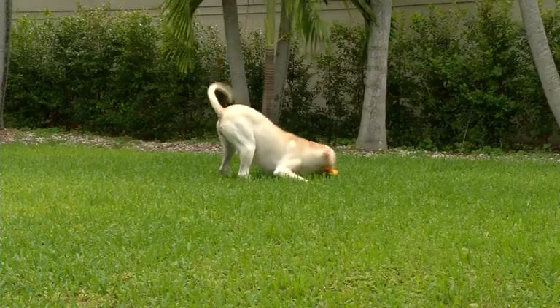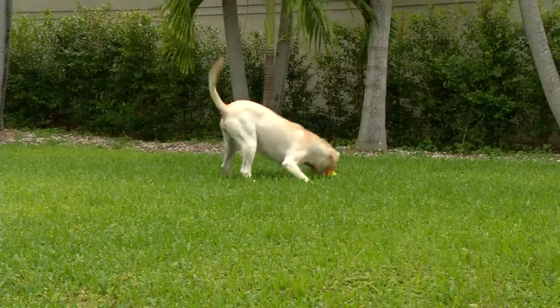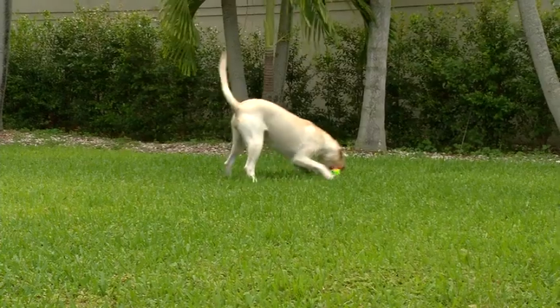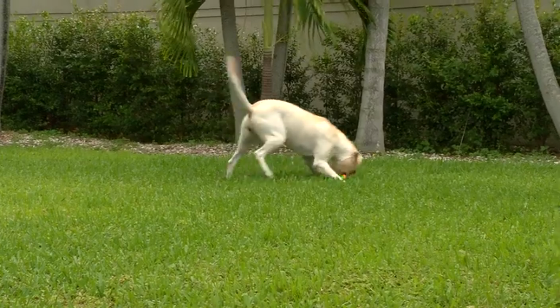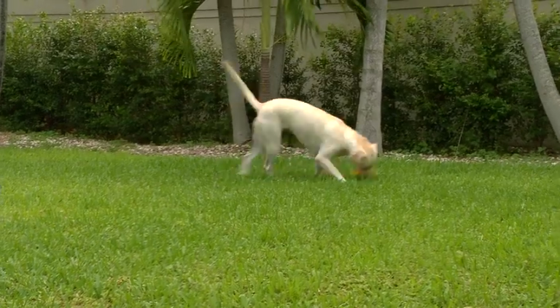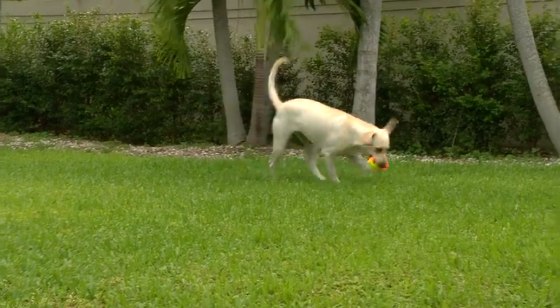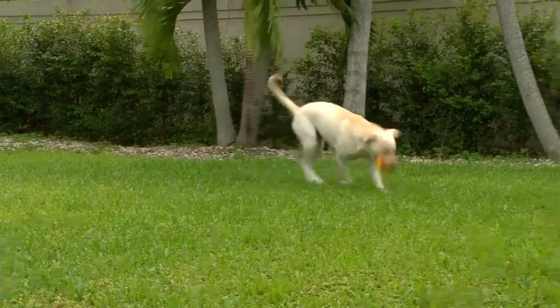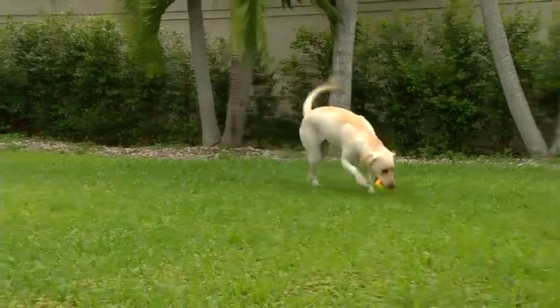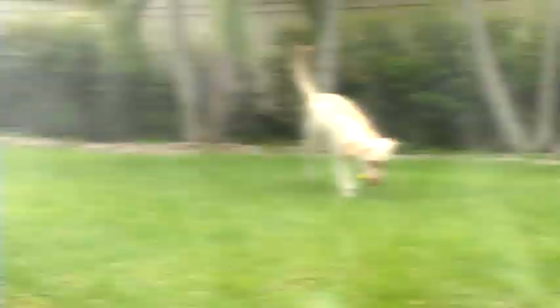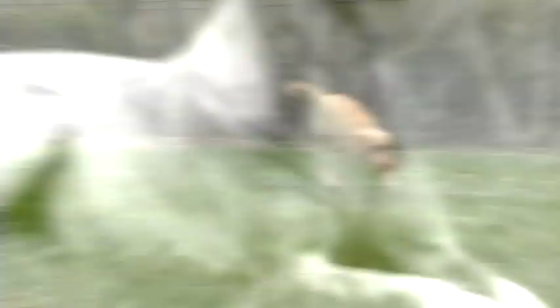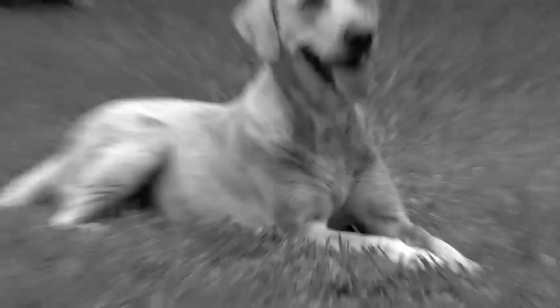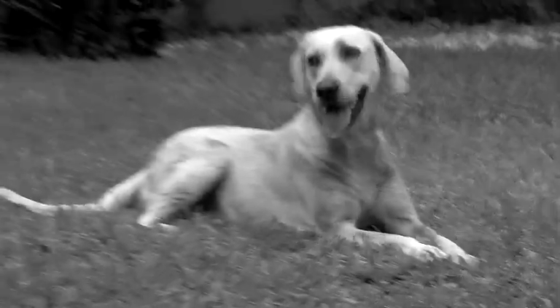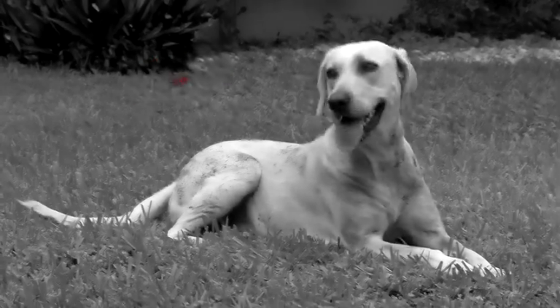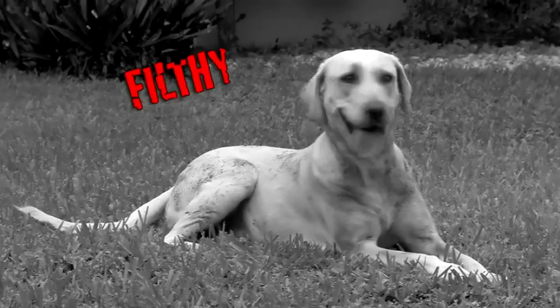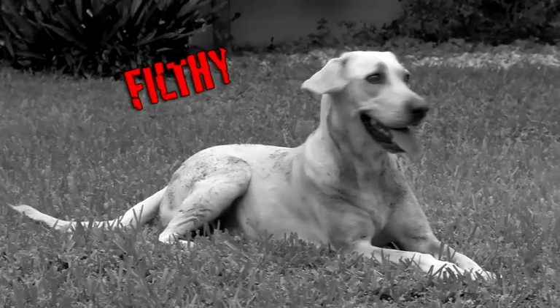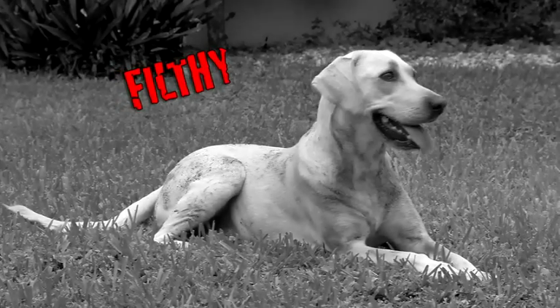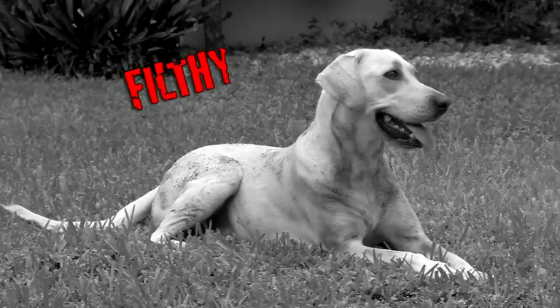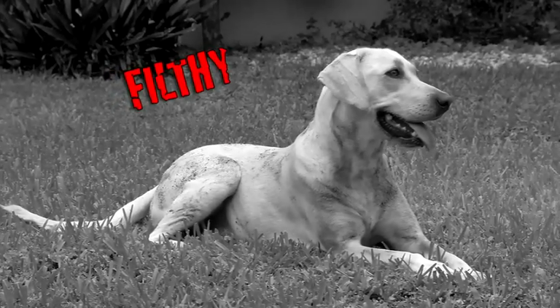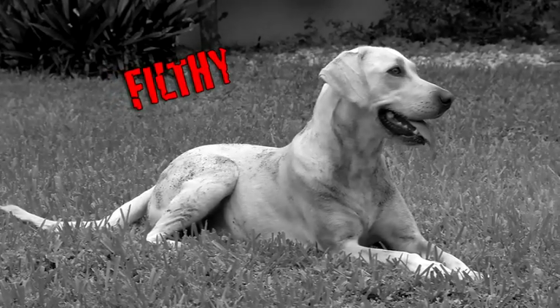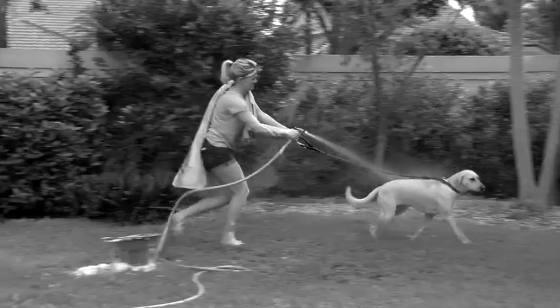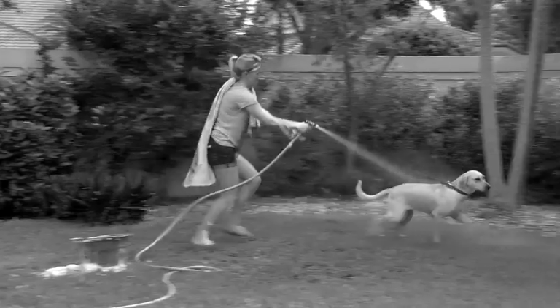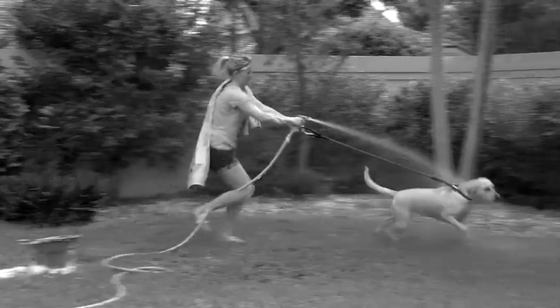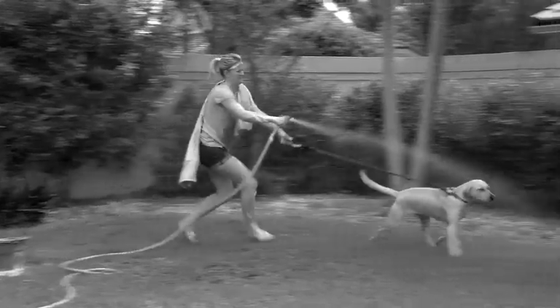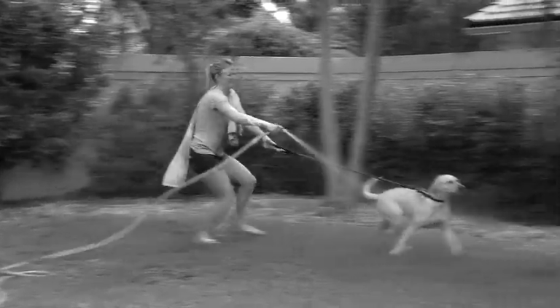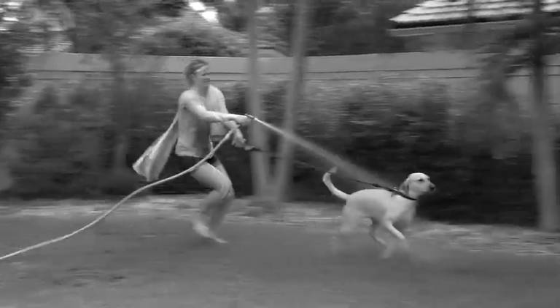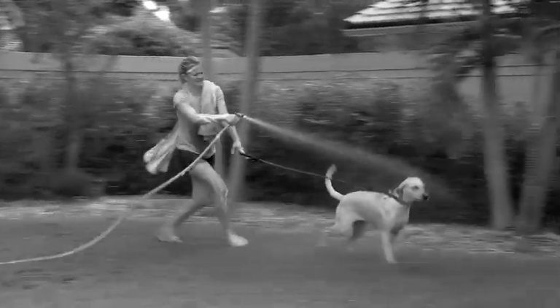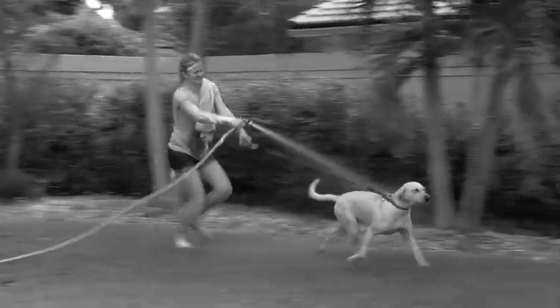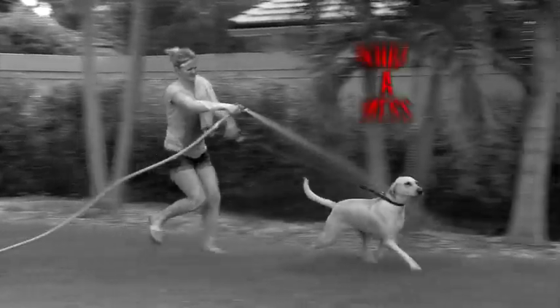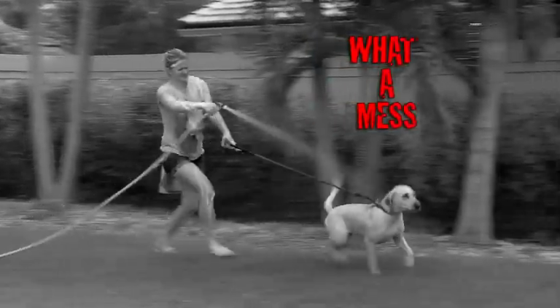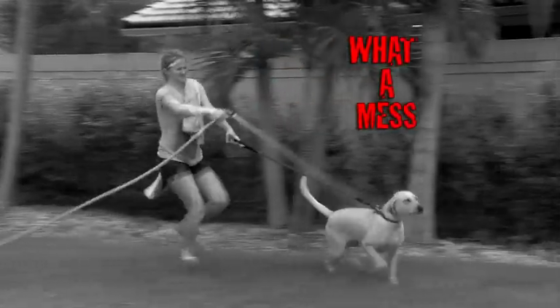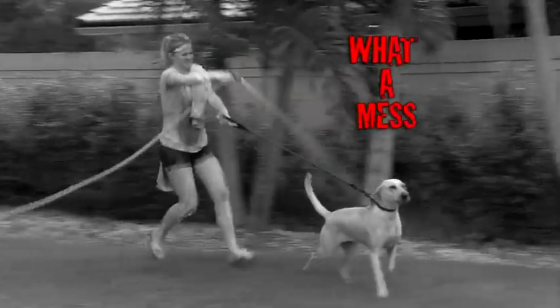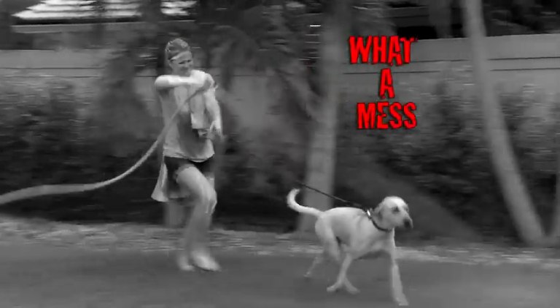Rover loves to play, but he ends up filthy from the day. Bathing is a struggle, and what a mess.